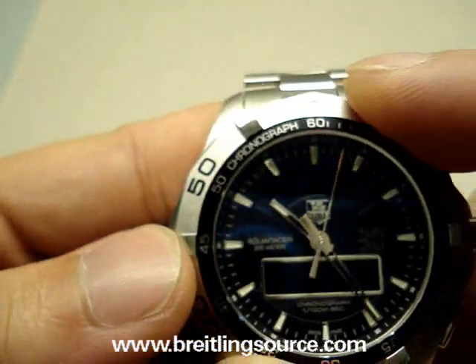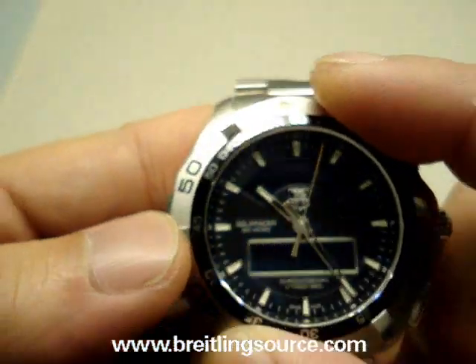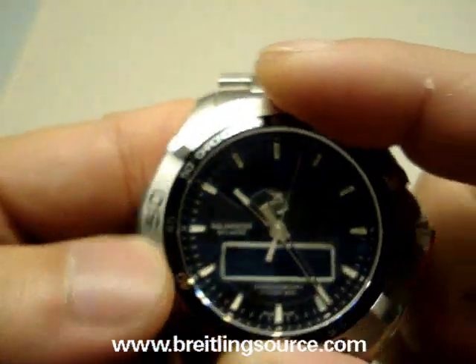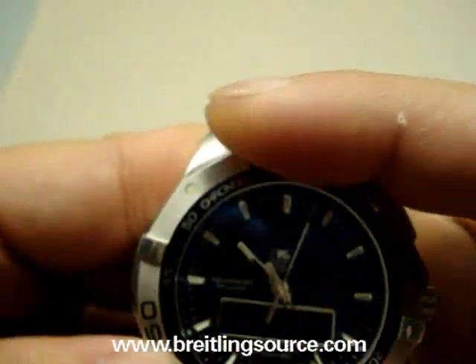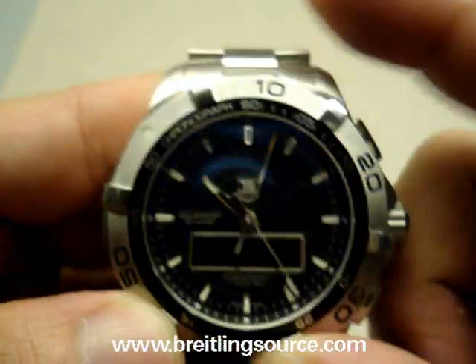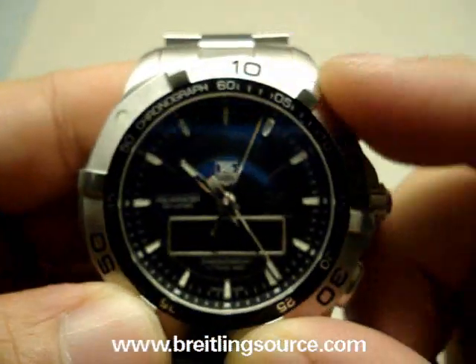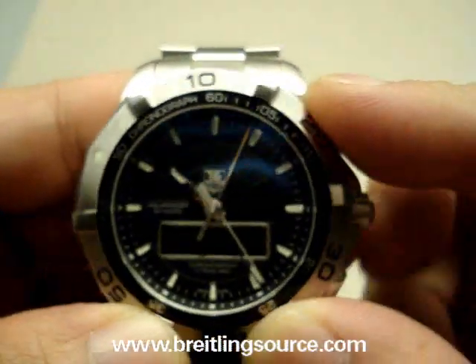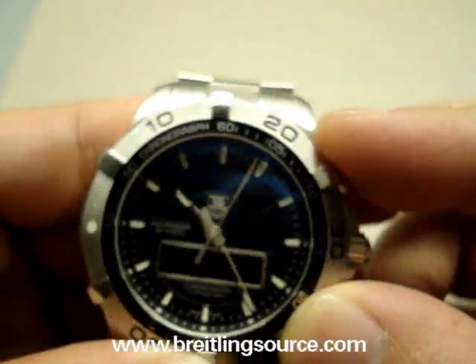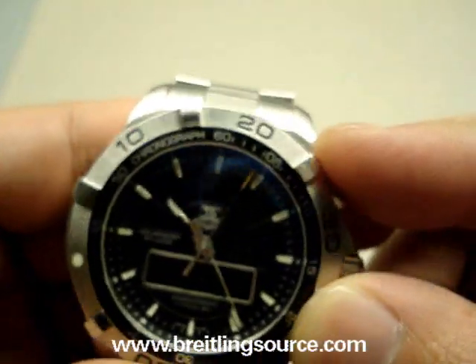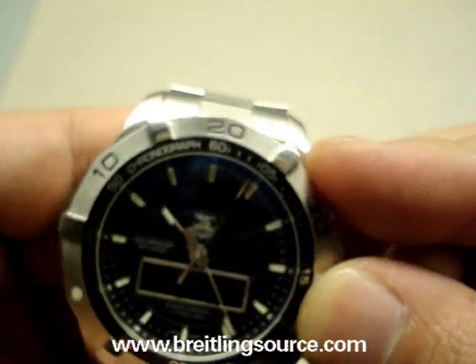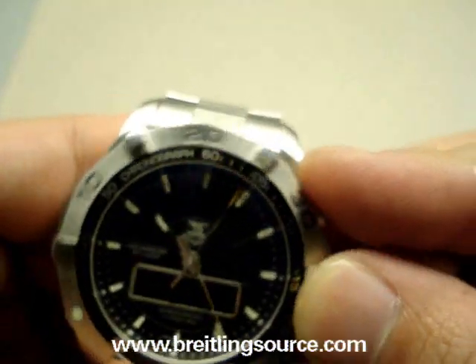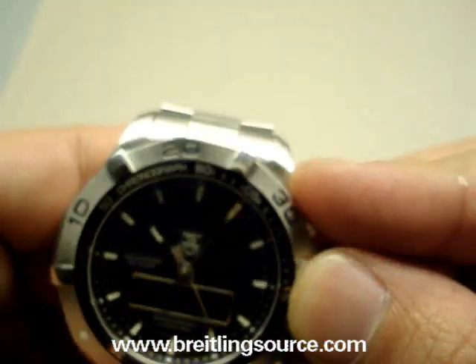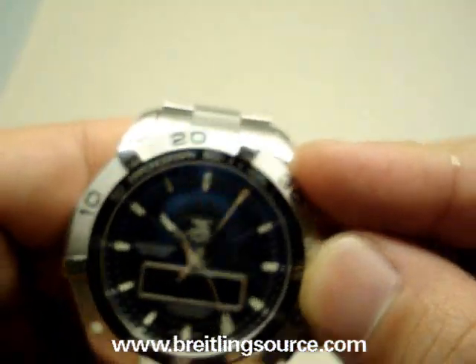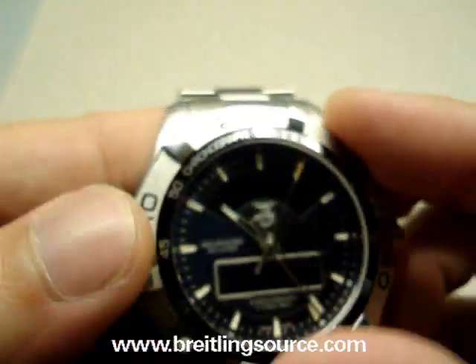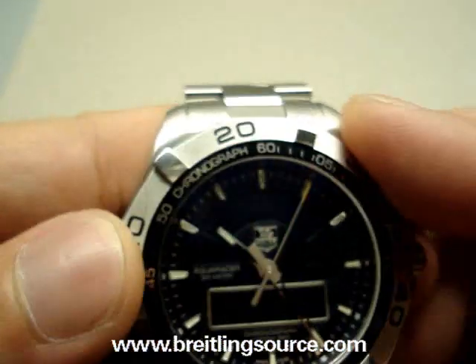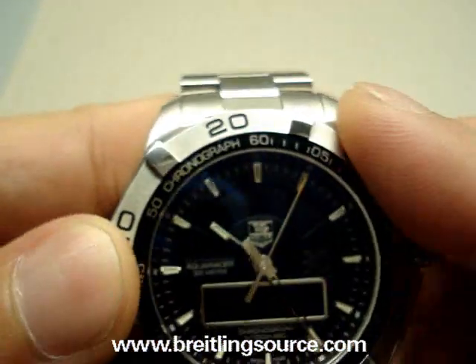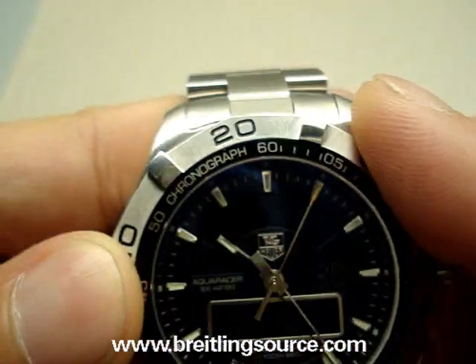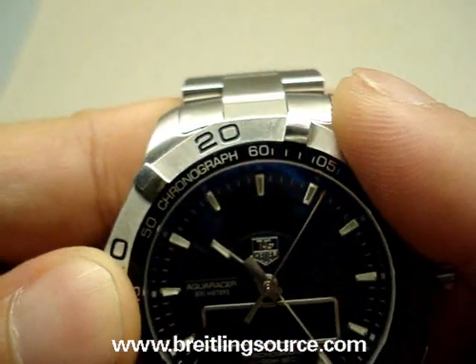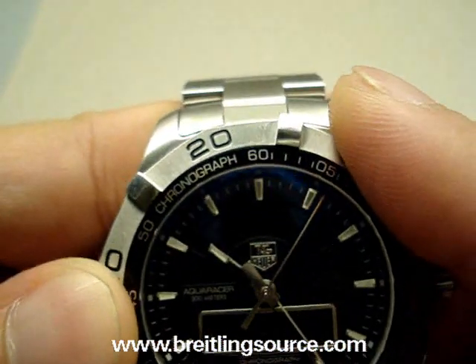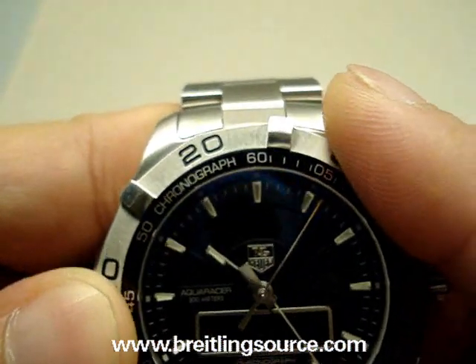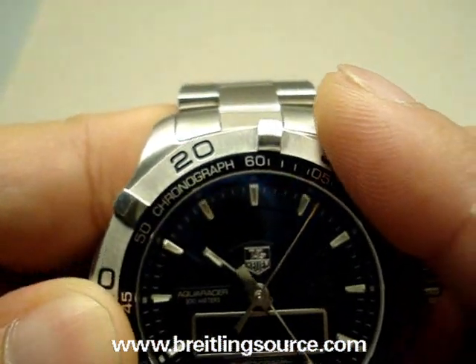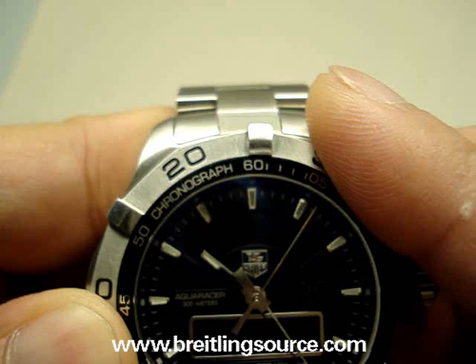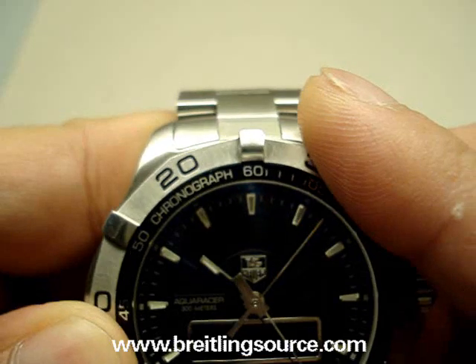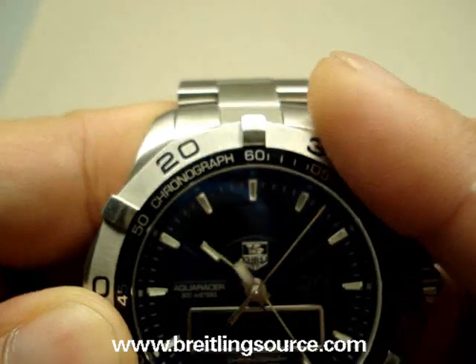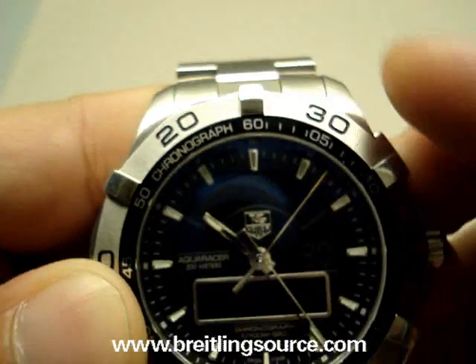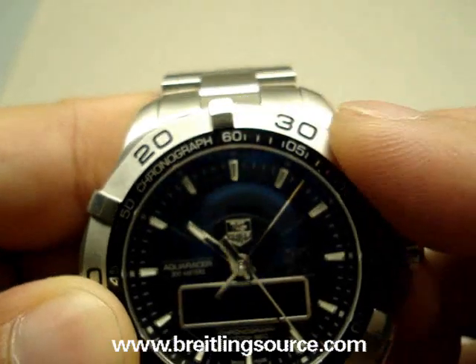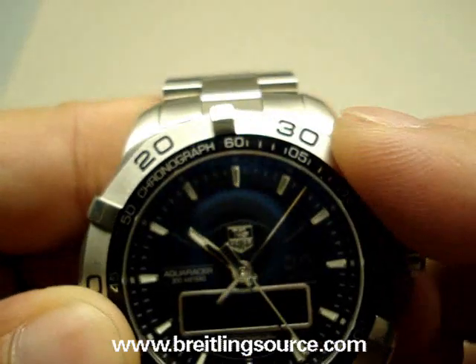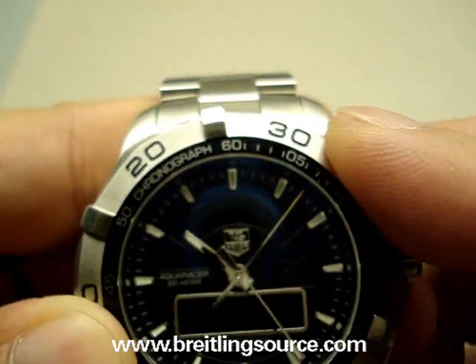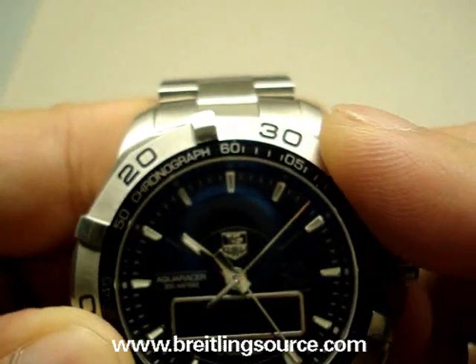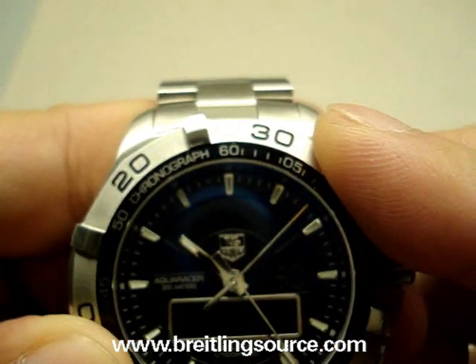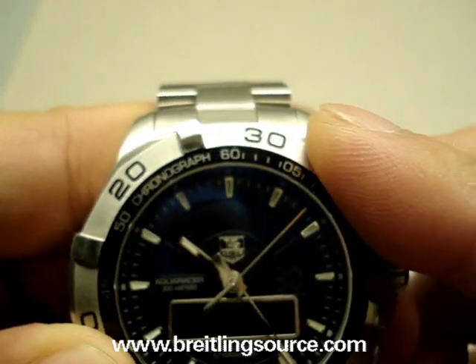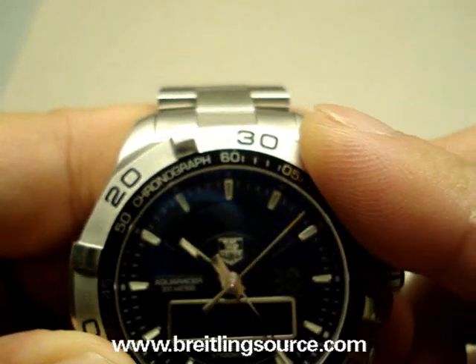Unidirectional bezel, good for 120 clicks.